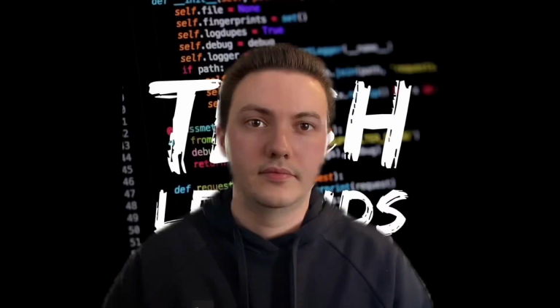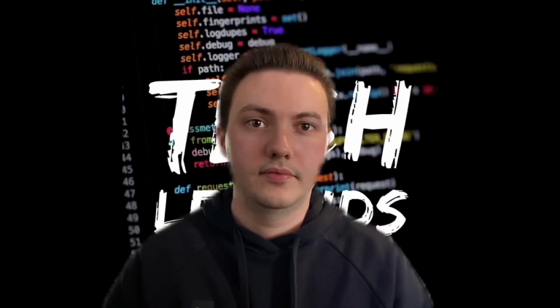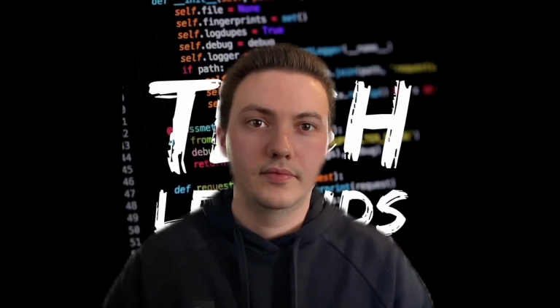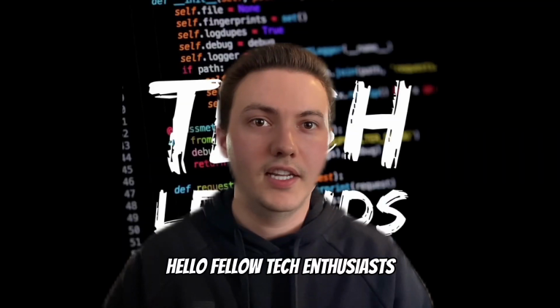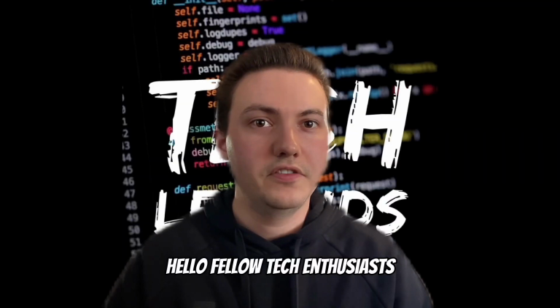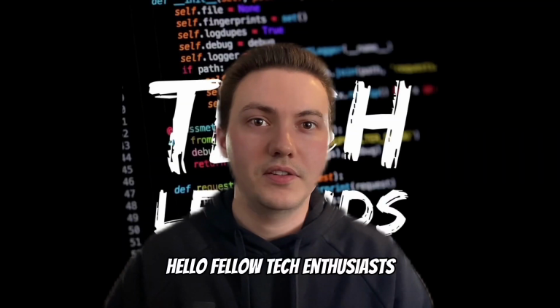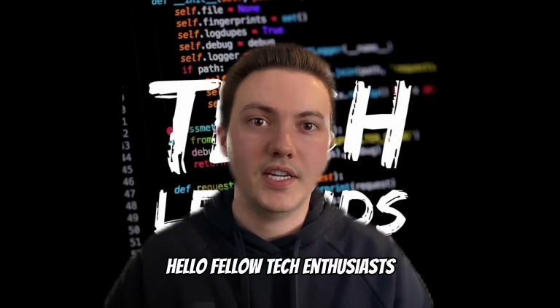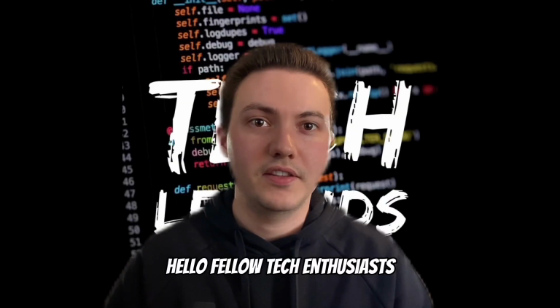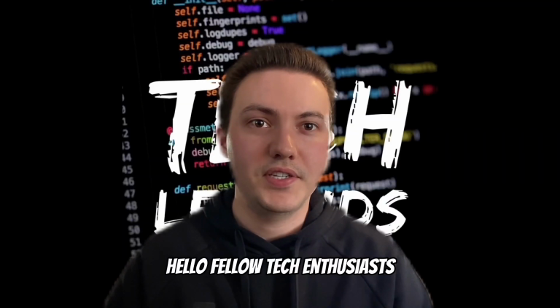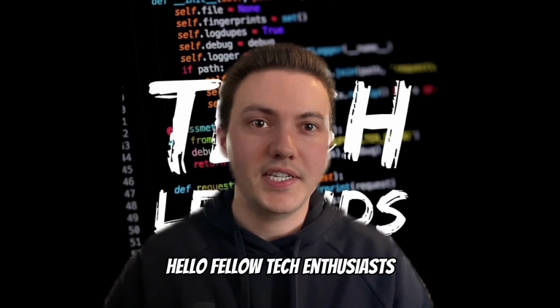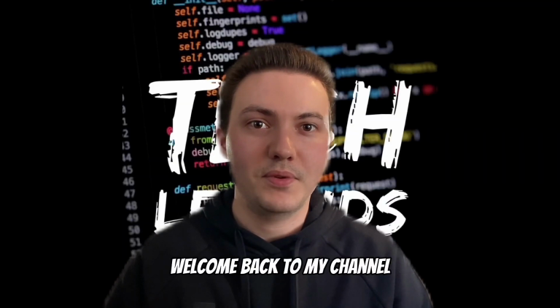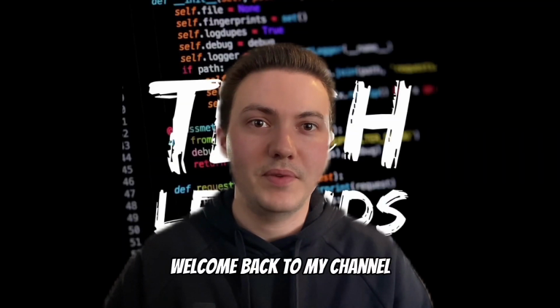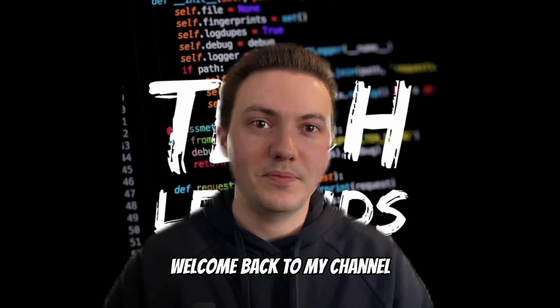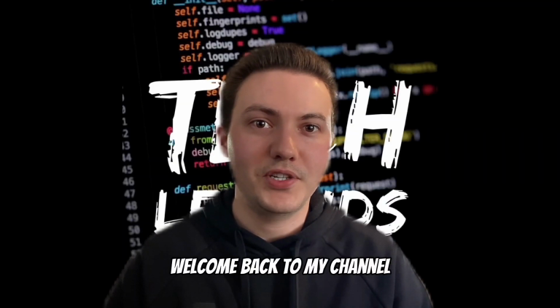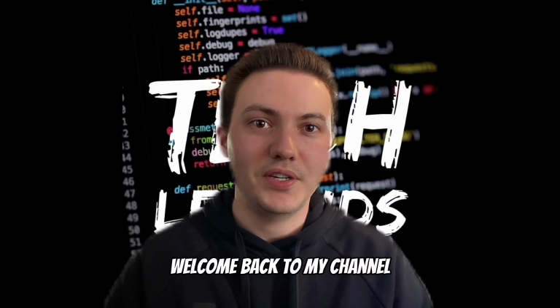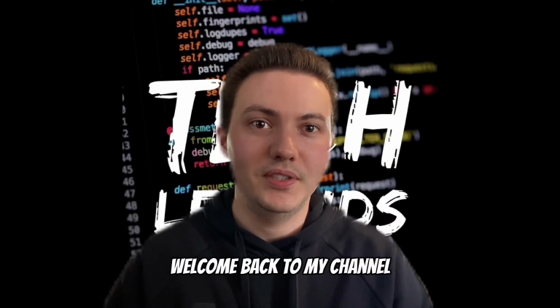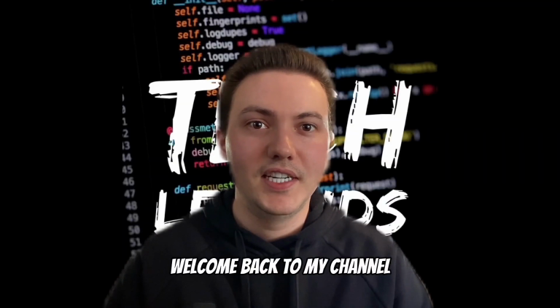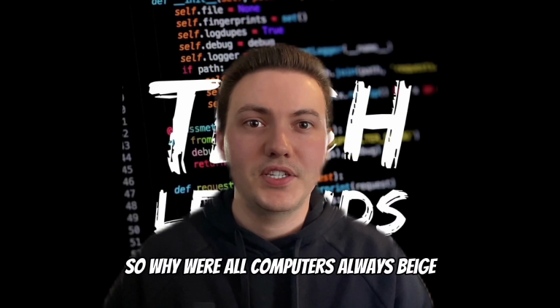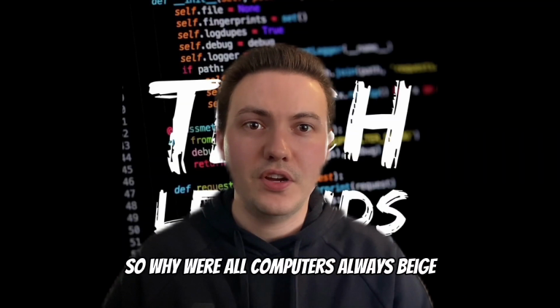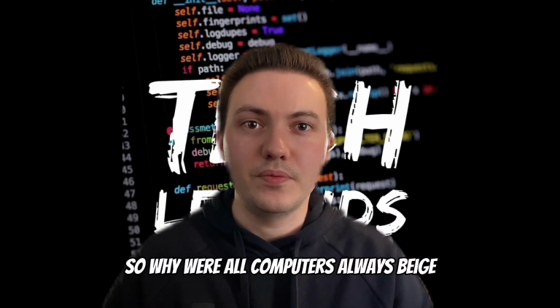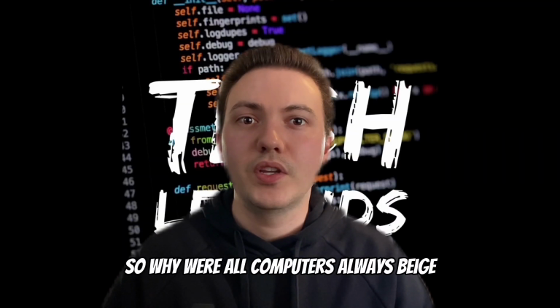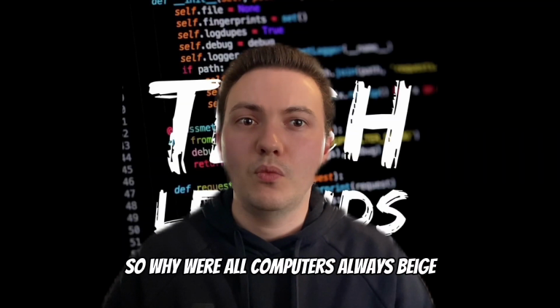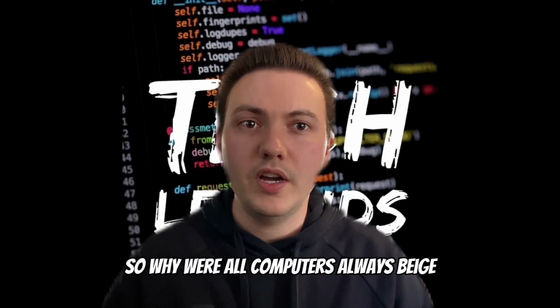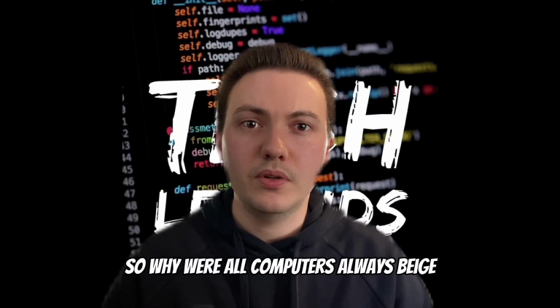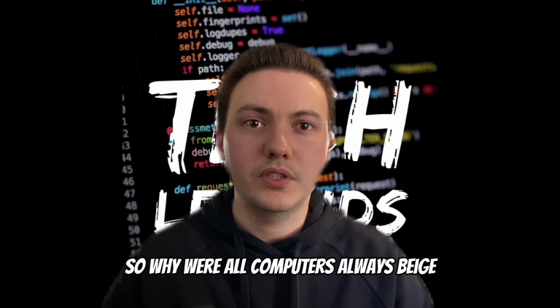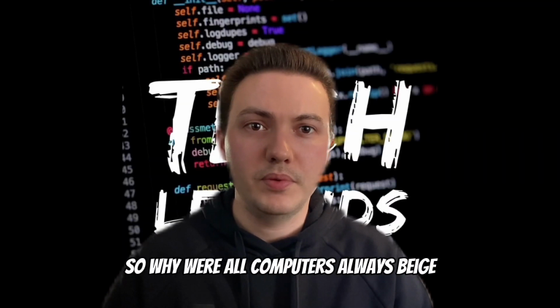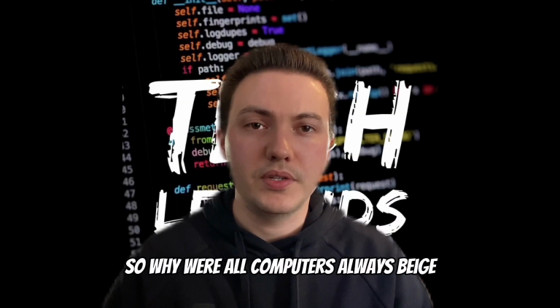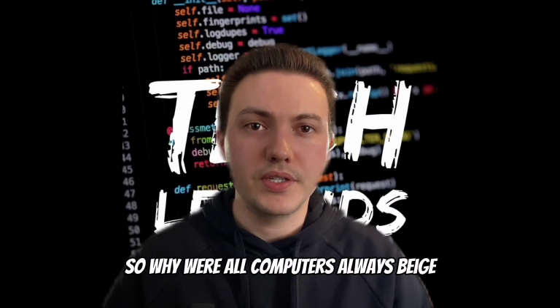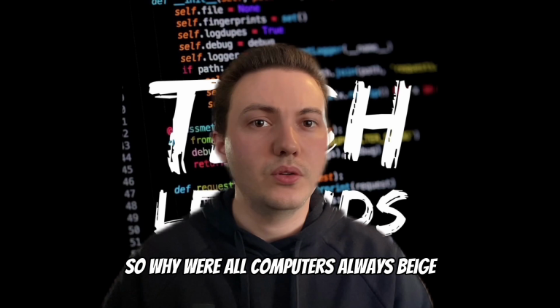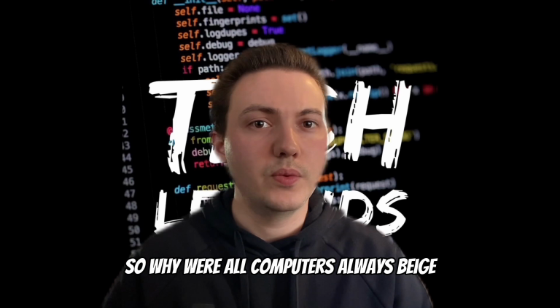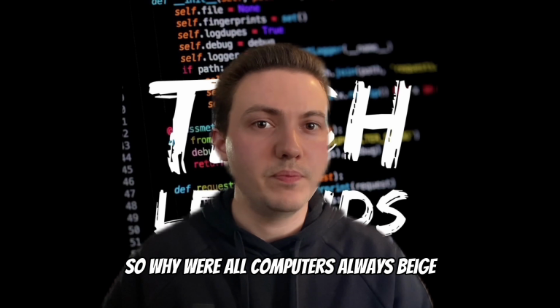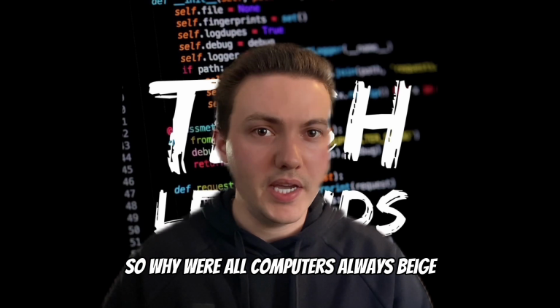Hello fellow tech enthusiasts, welcome back to my channel. So, why were old computers always beige?